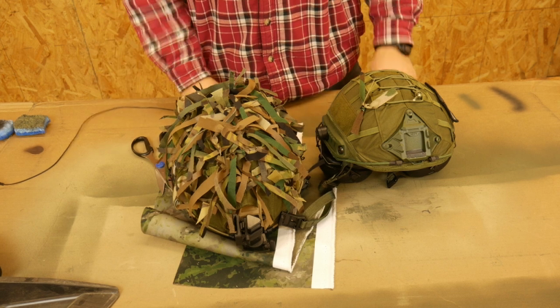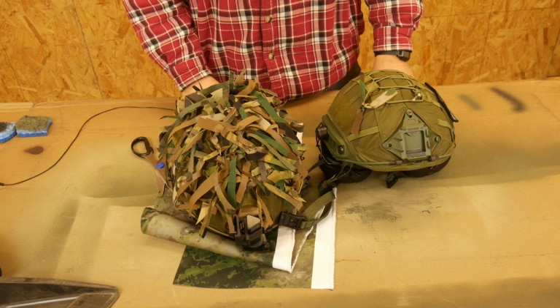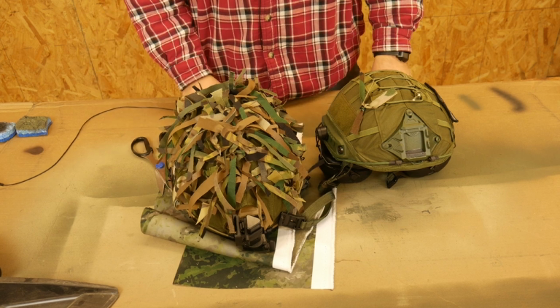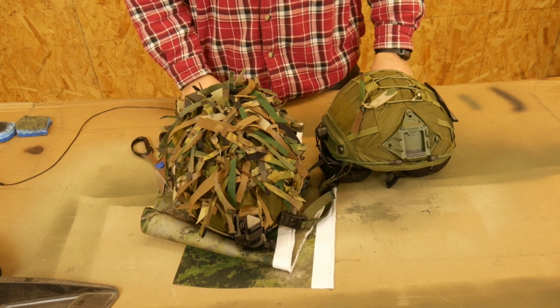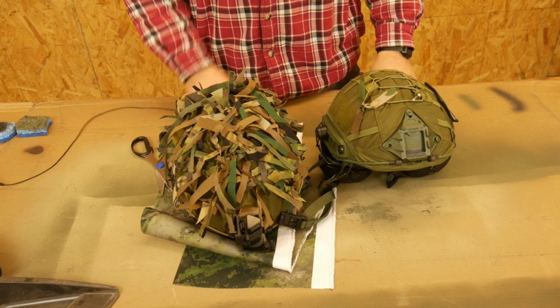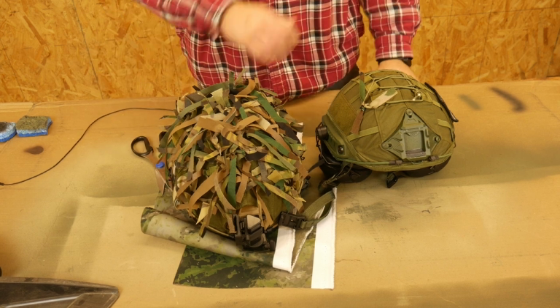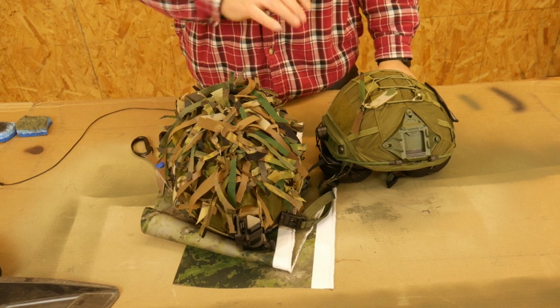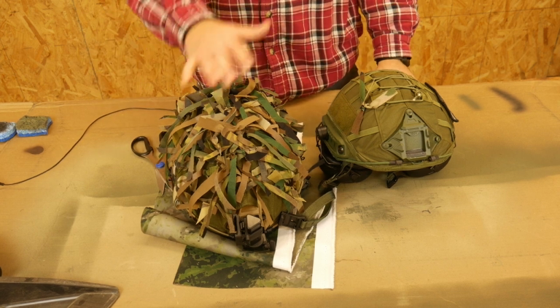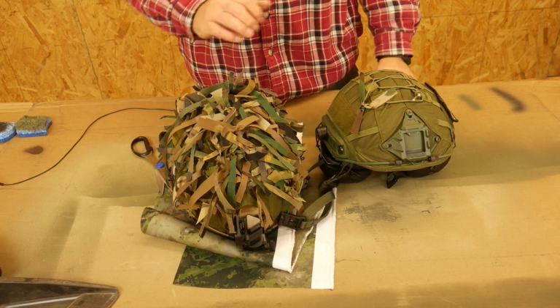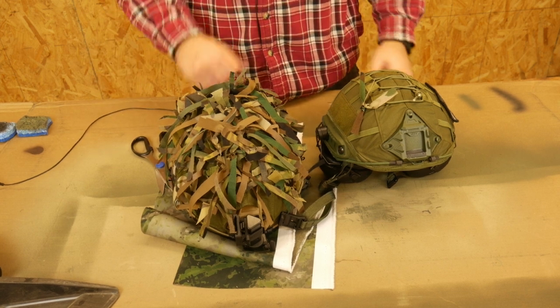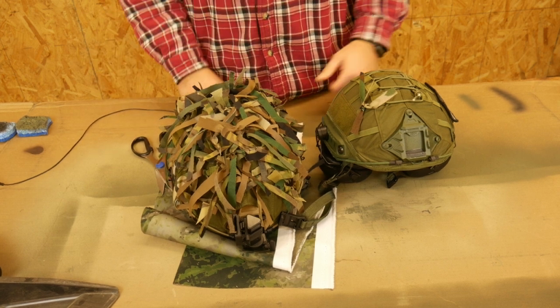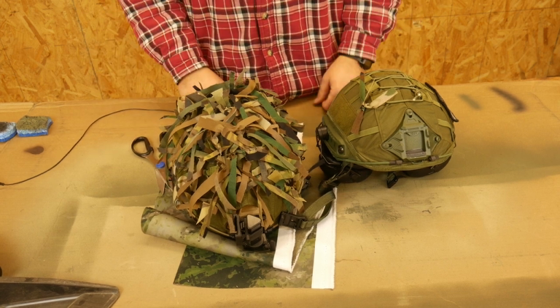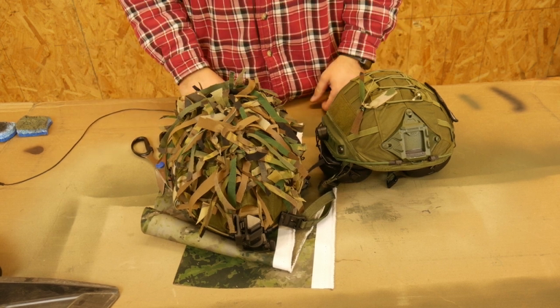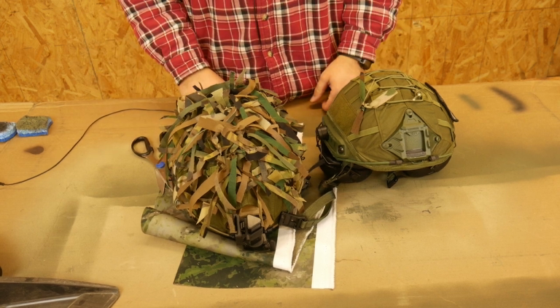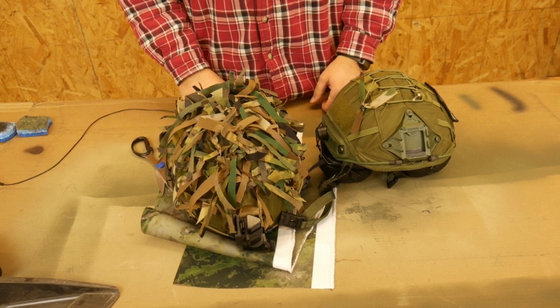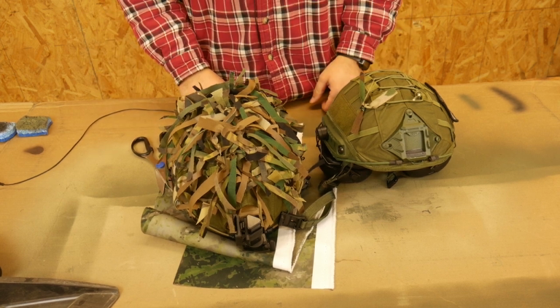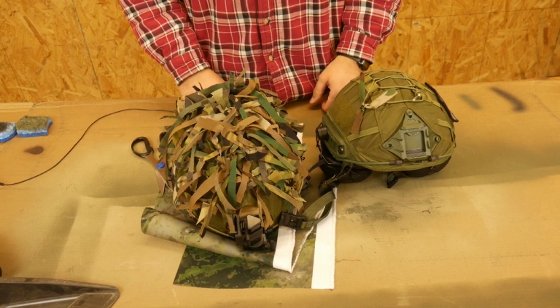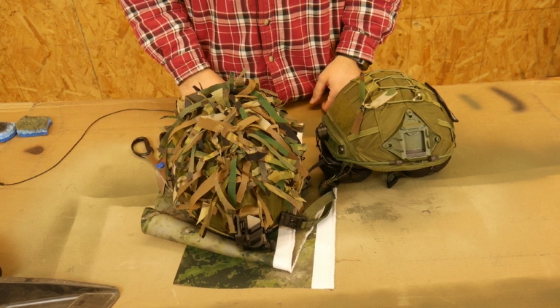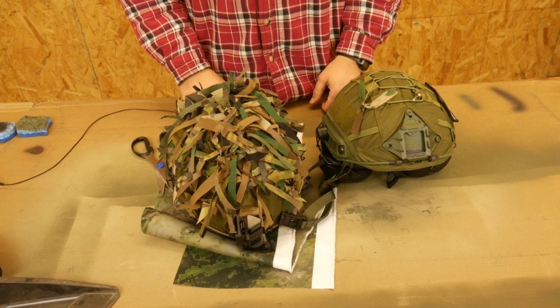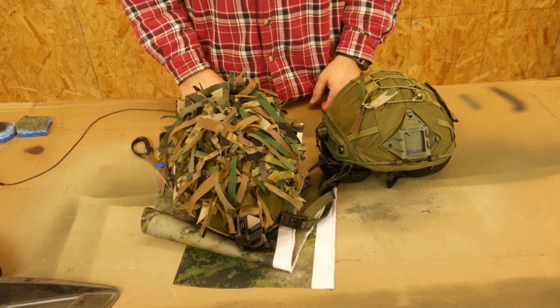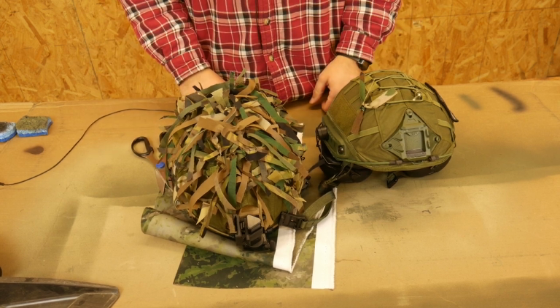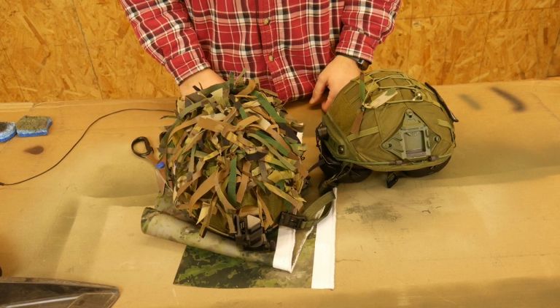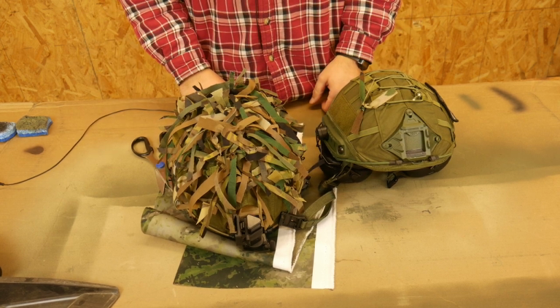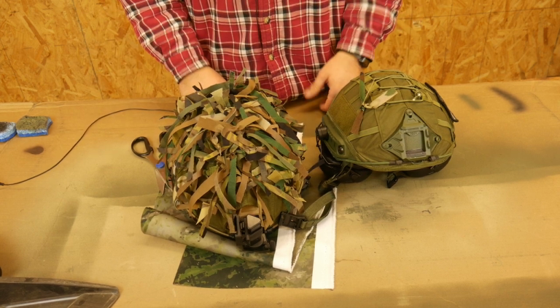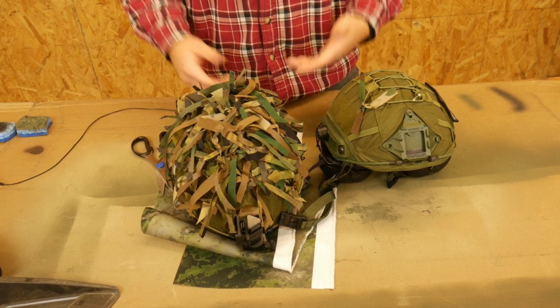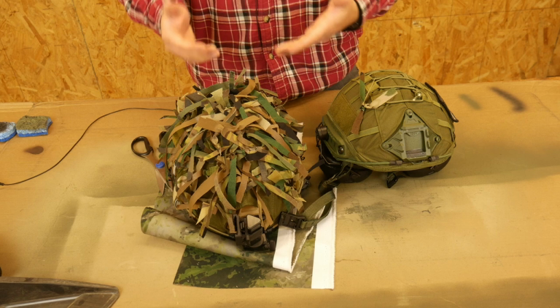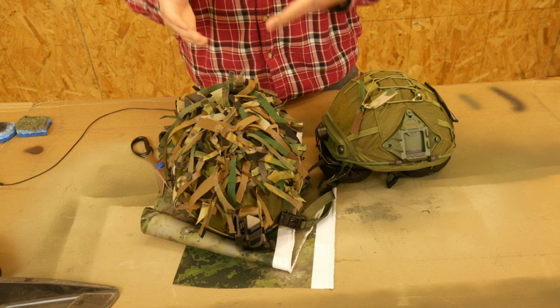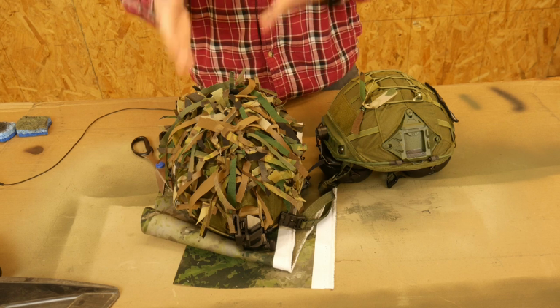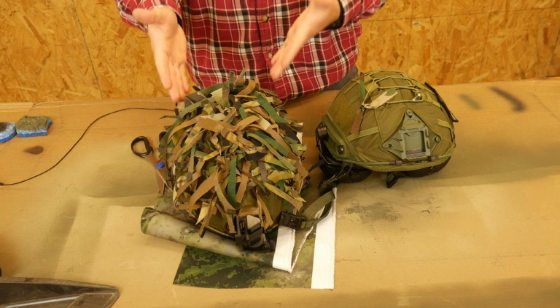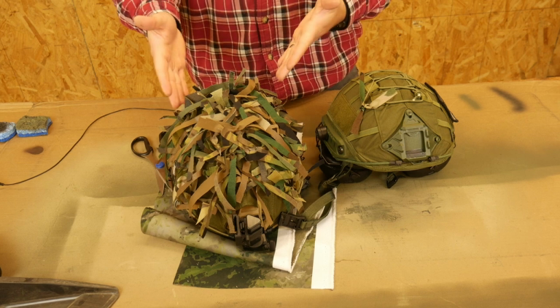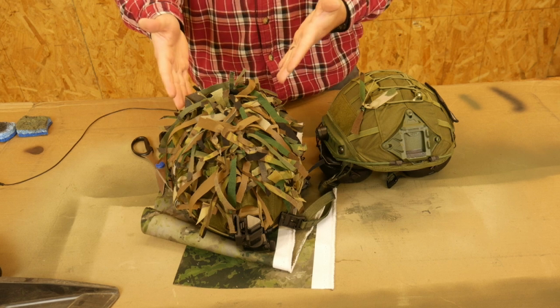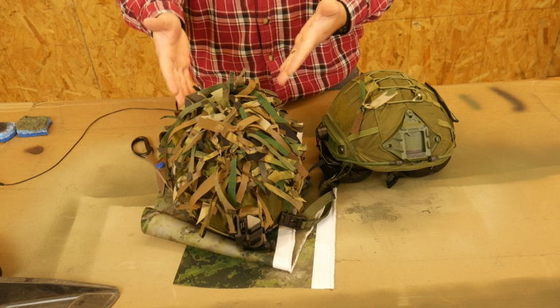And your helmet will hopefully help hide you a little bit better. Hope that was helpful.